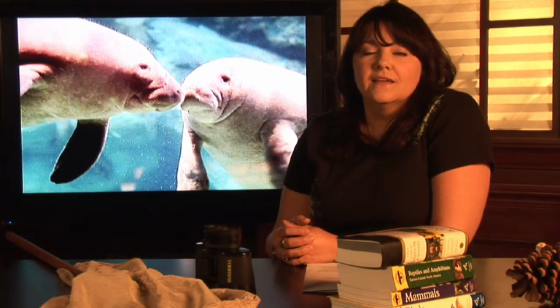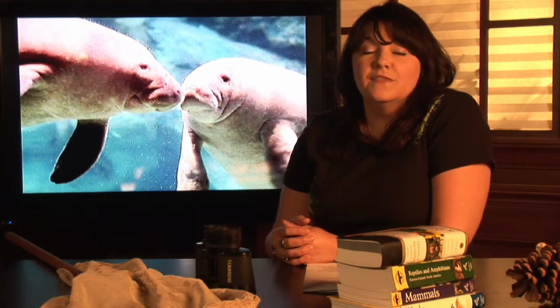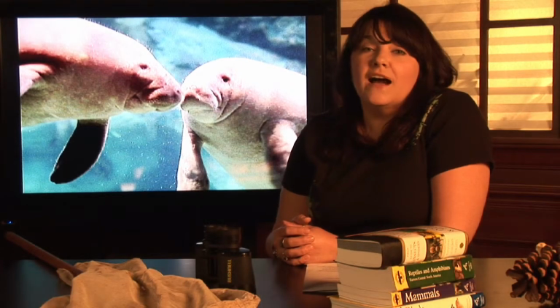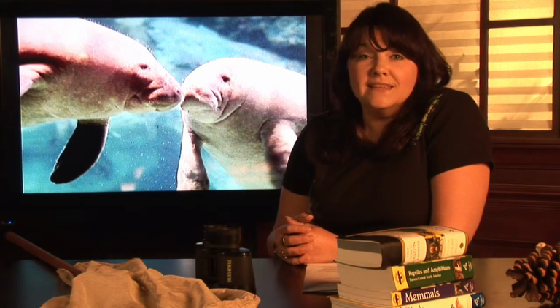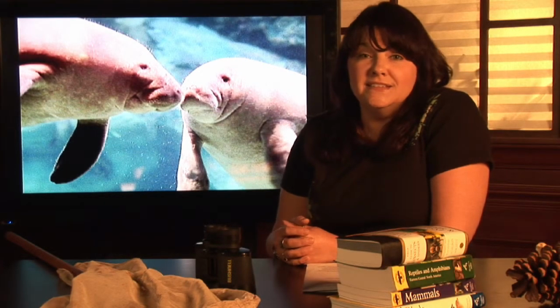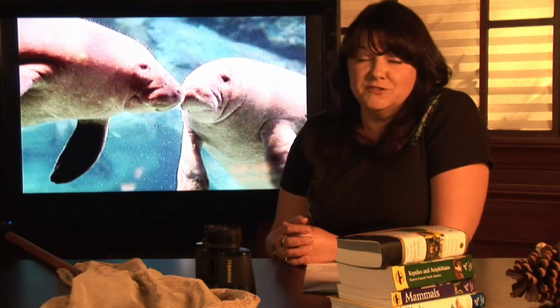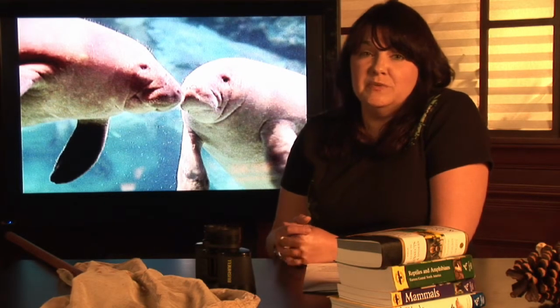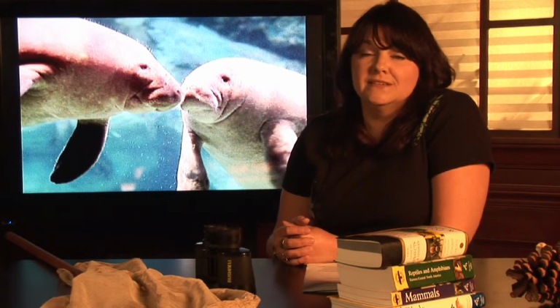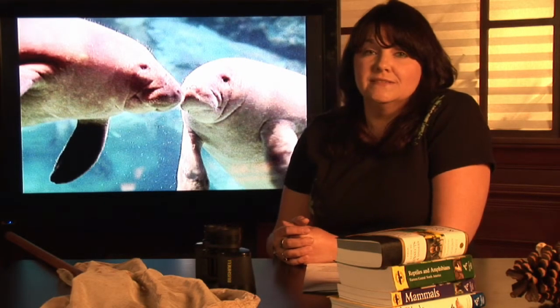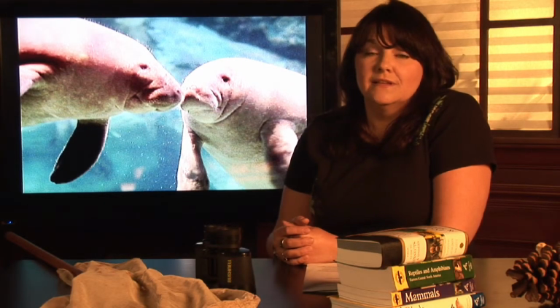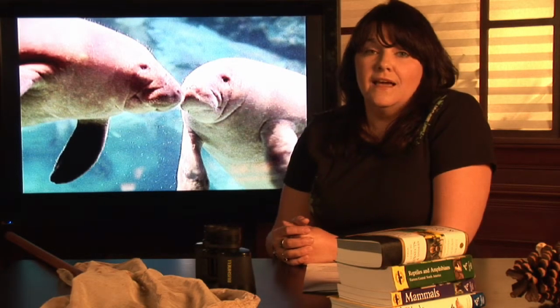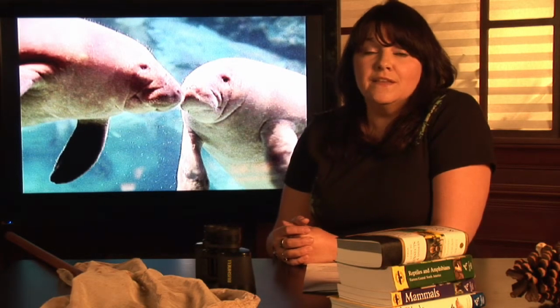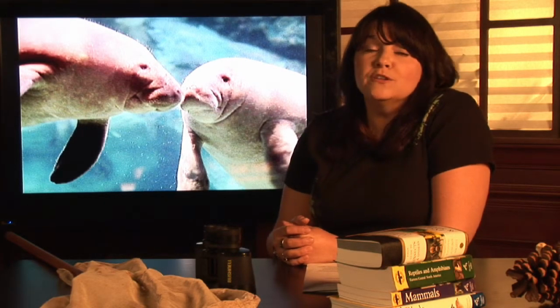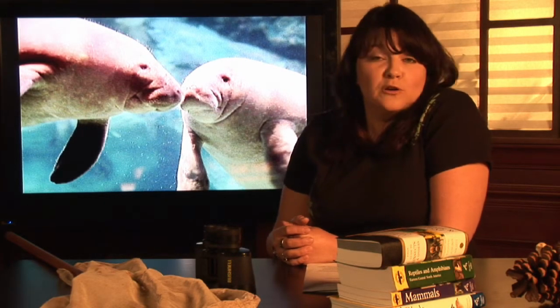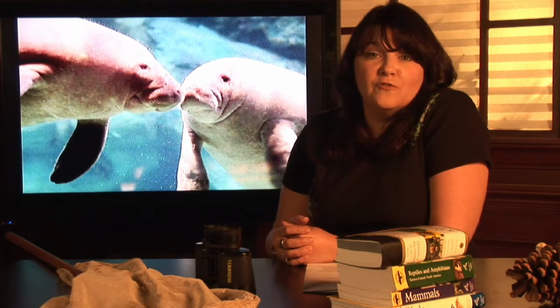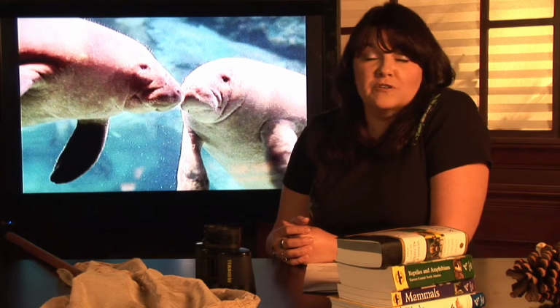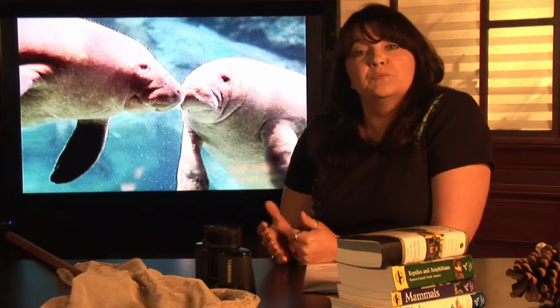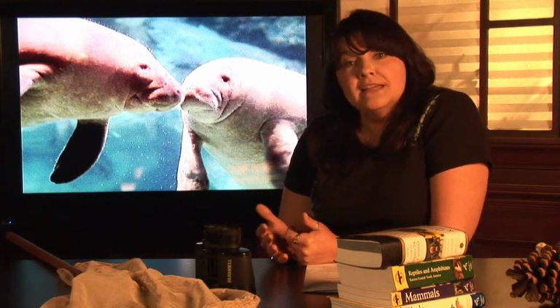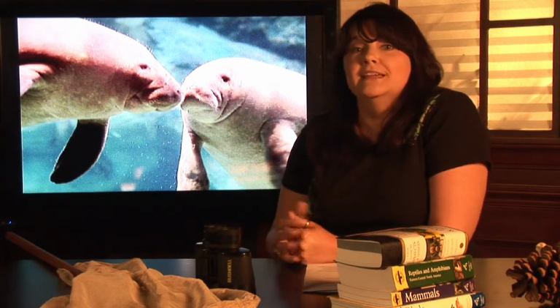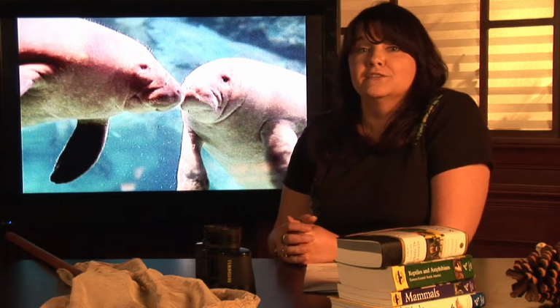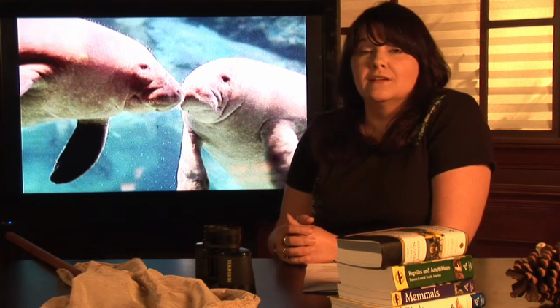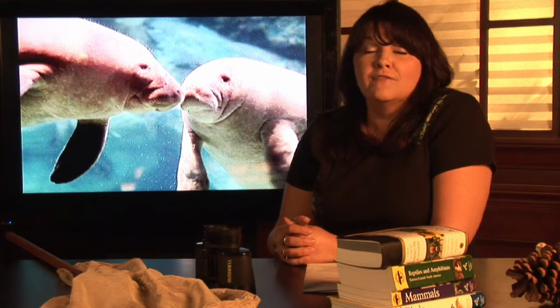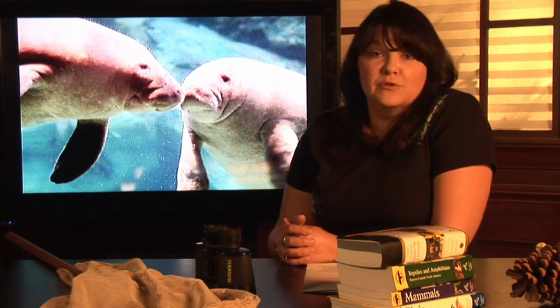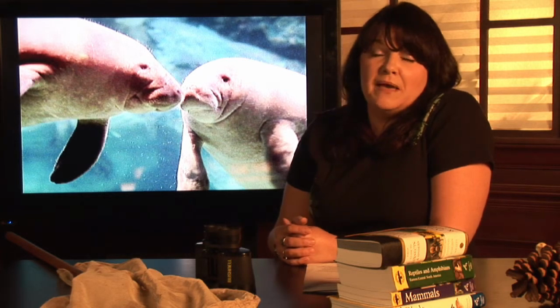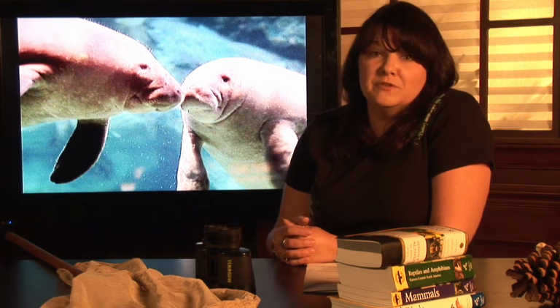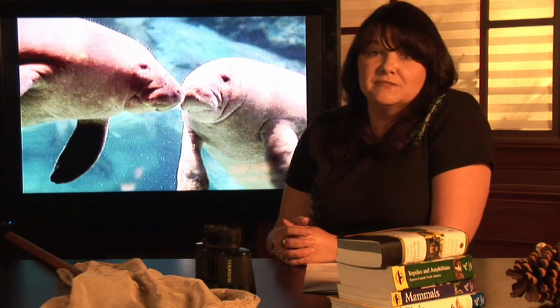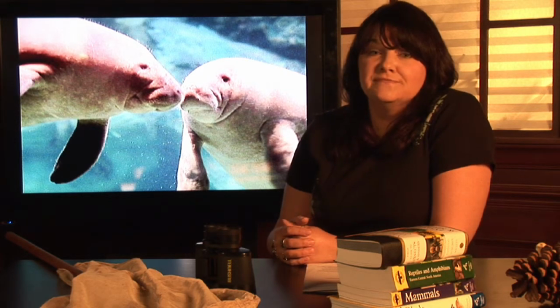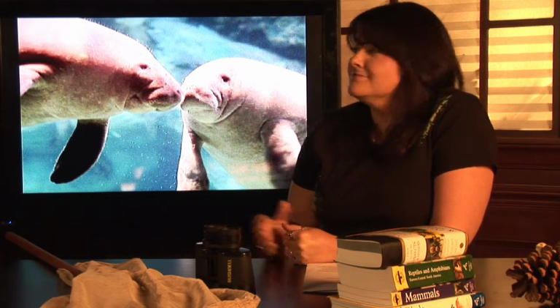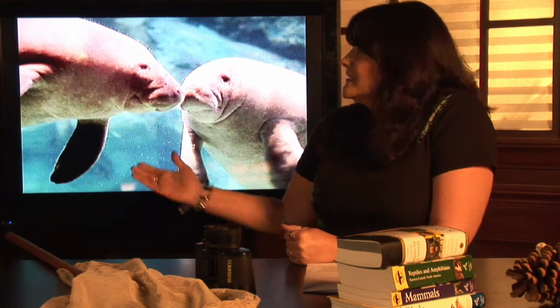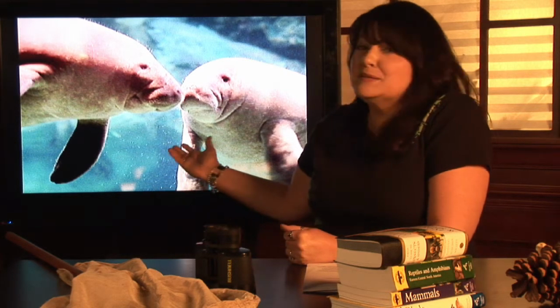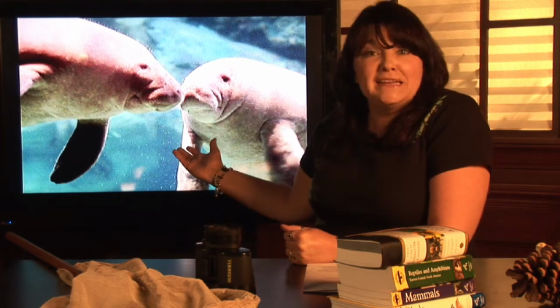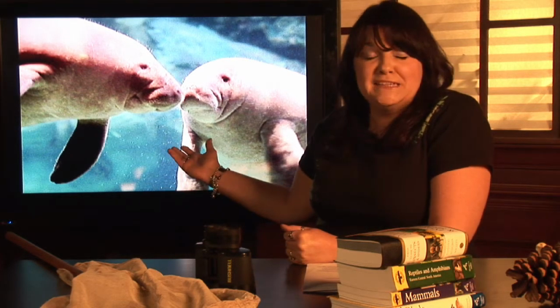They're a highly endangered species, and the only herbivores — plant eaters — of the marine mammals. It's the manatee.